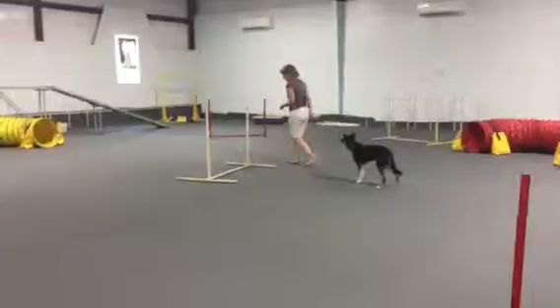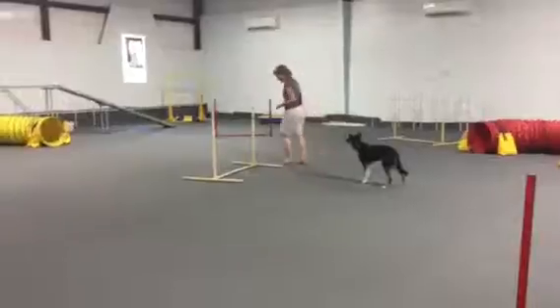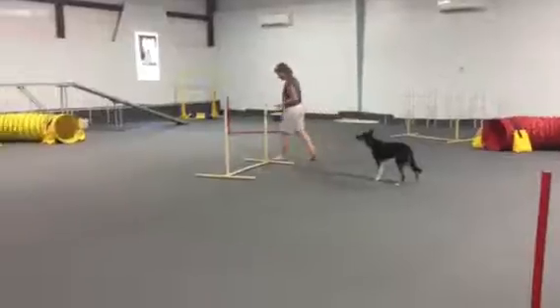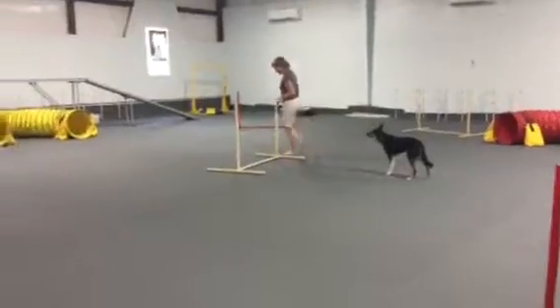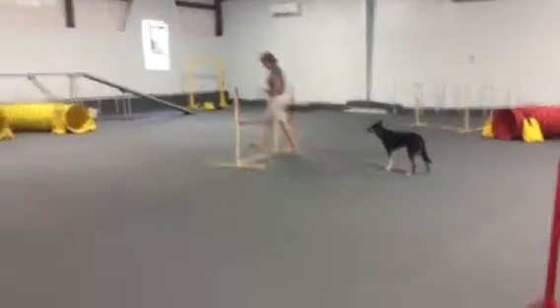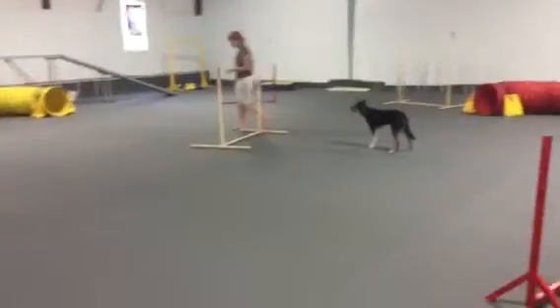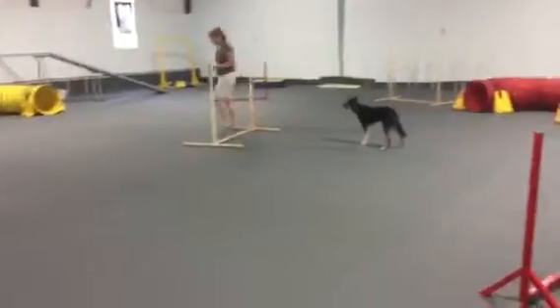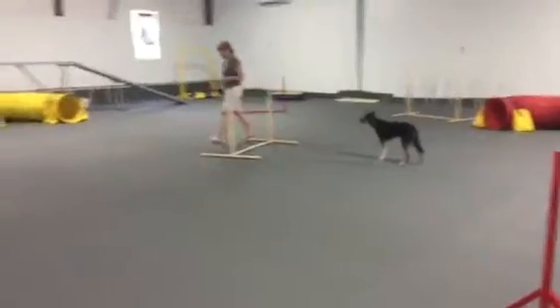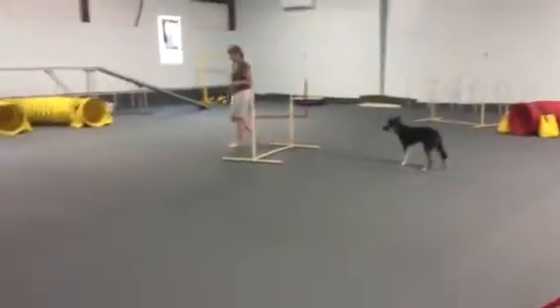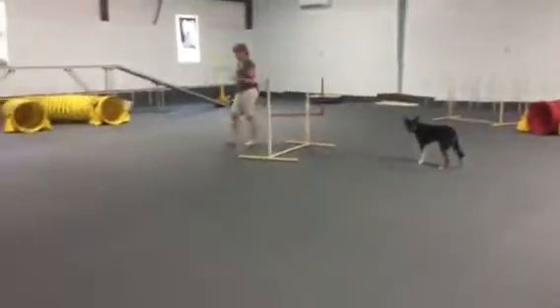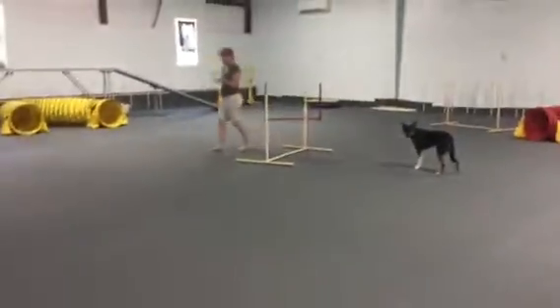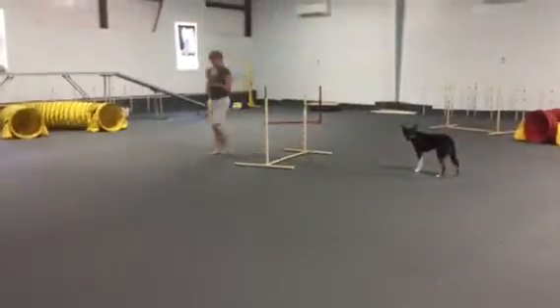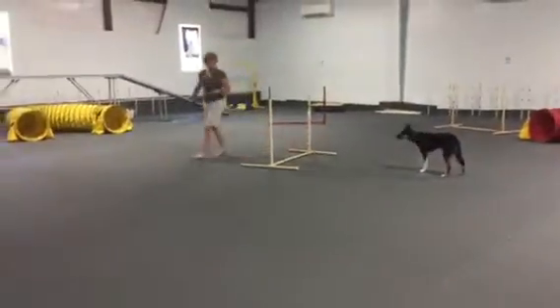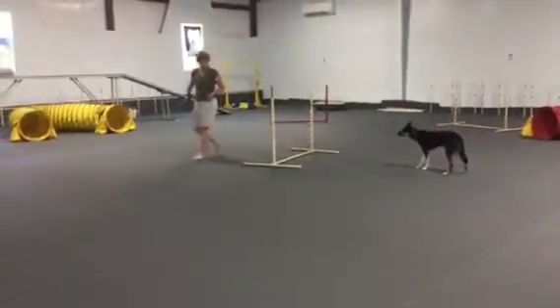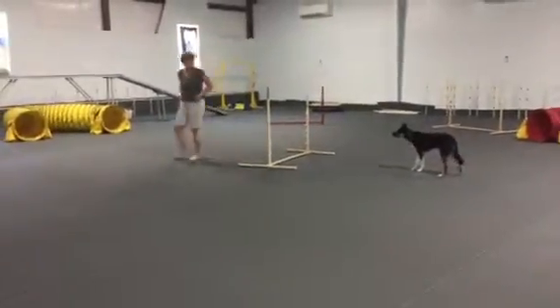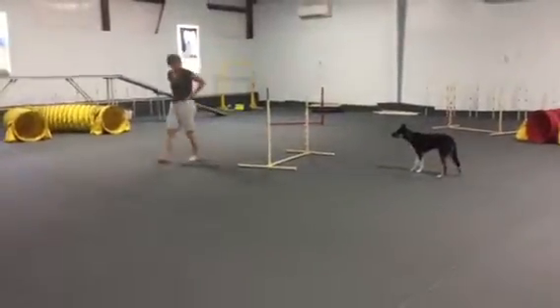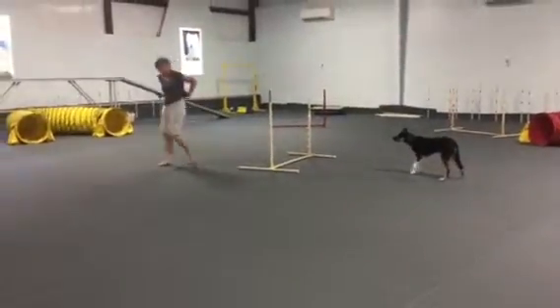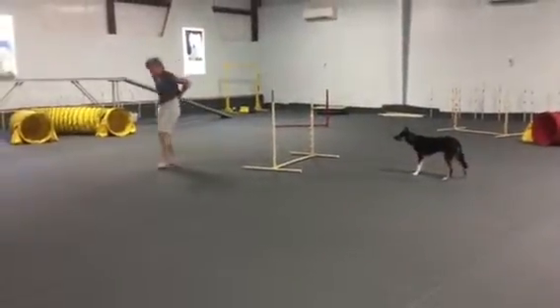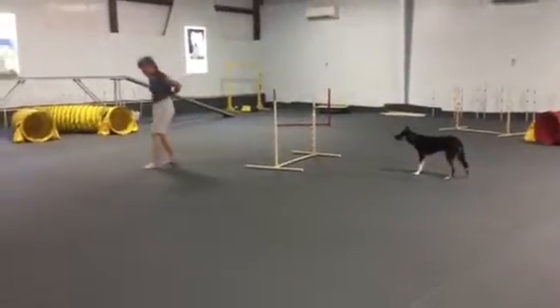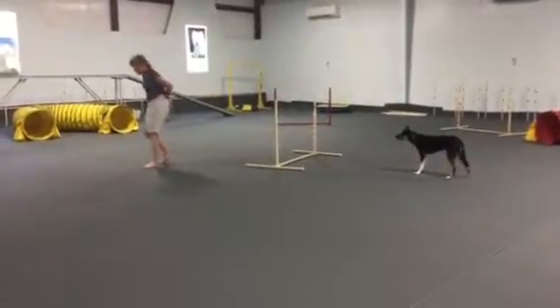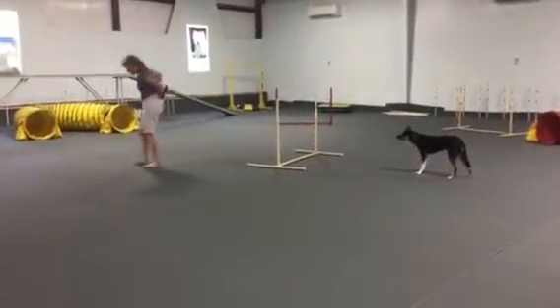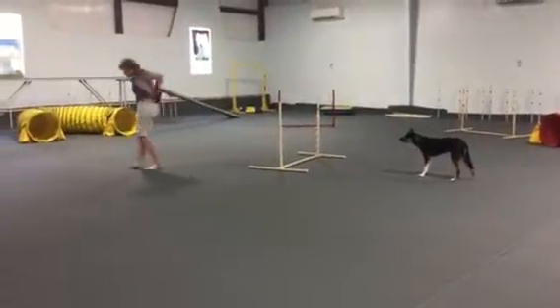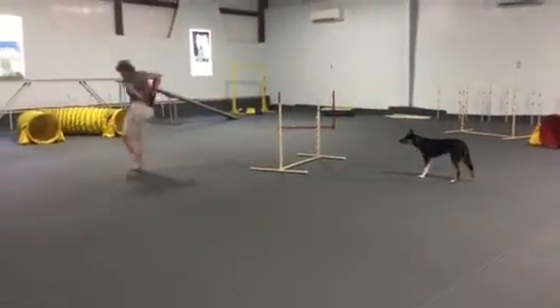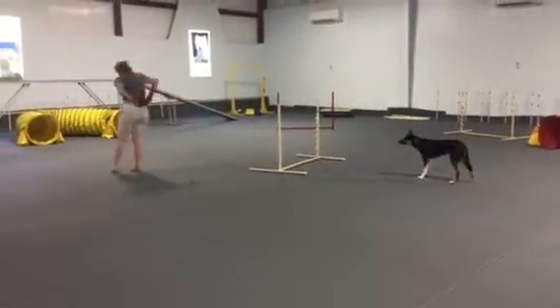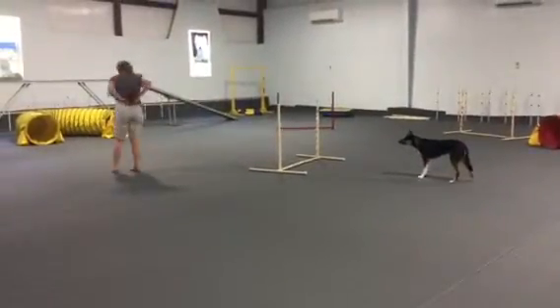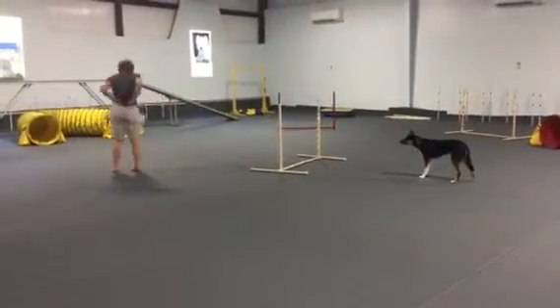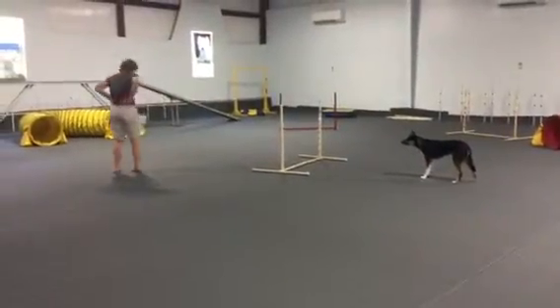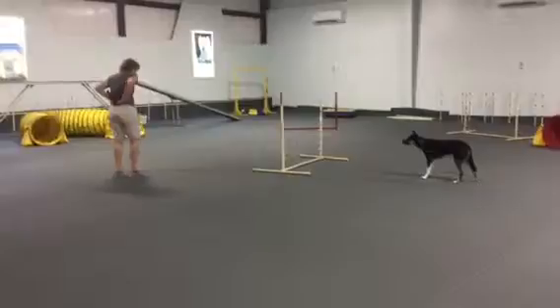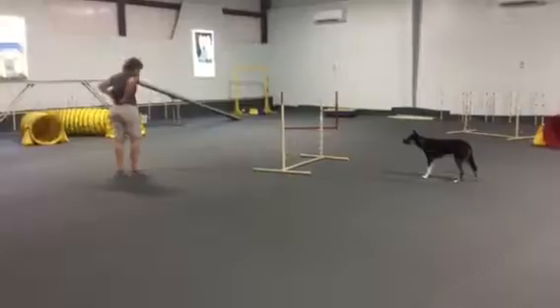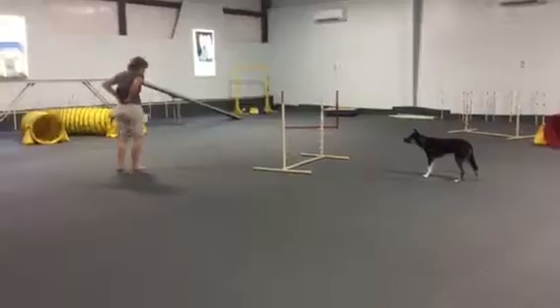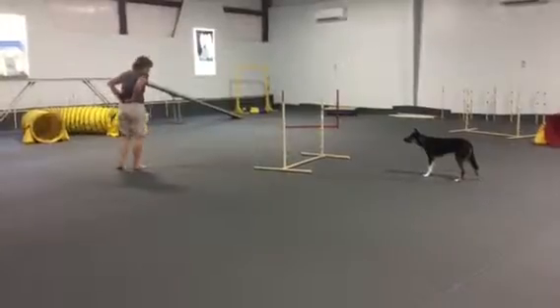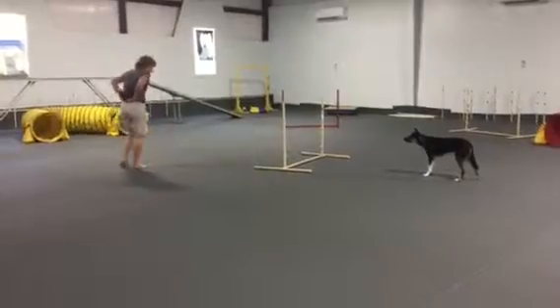Middle, tunnel, middle, back side. Middle, tunnel, middle, back side. Yeah, this is tough.